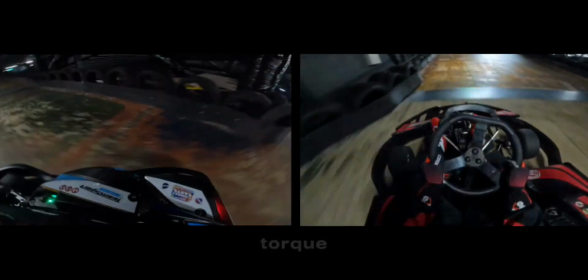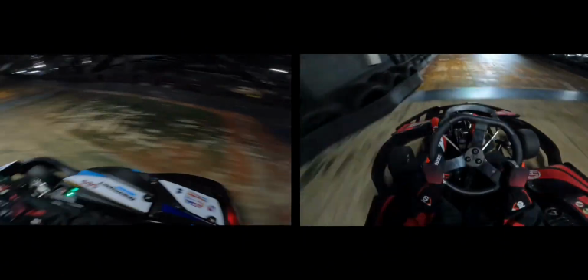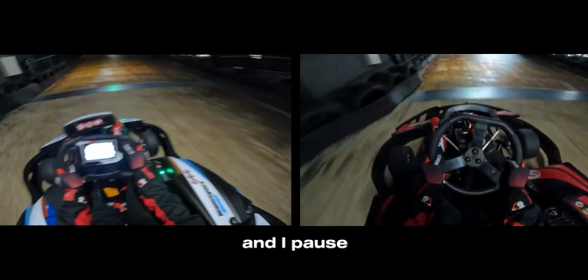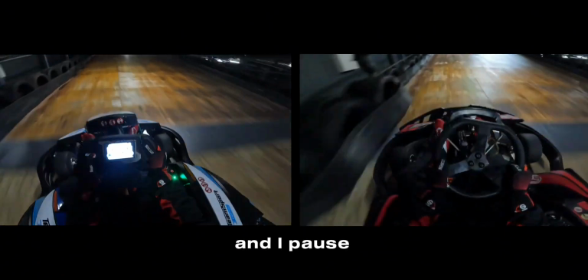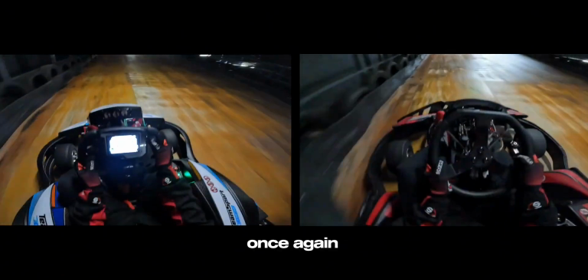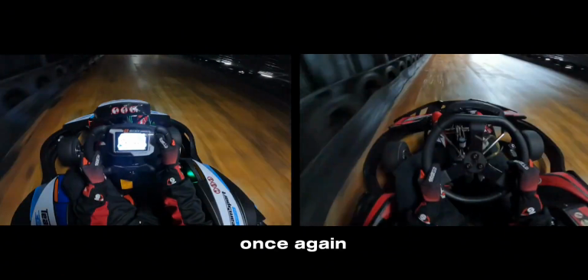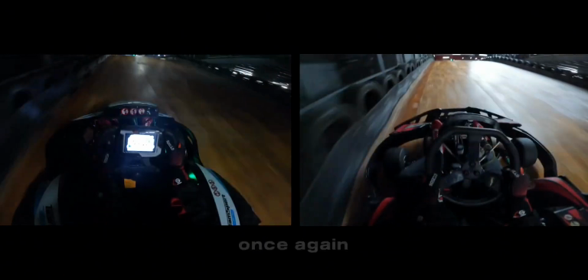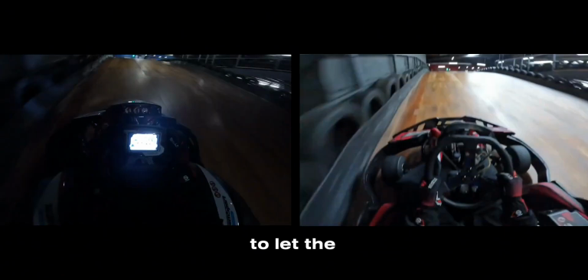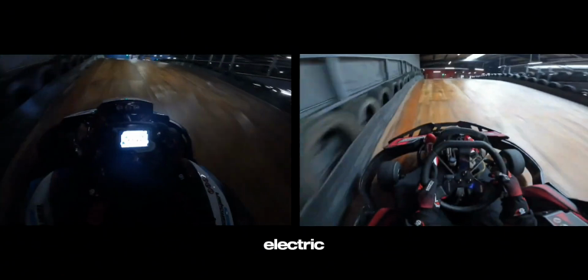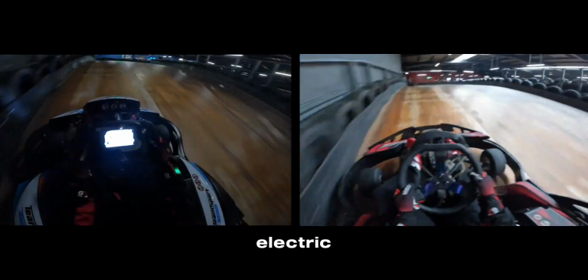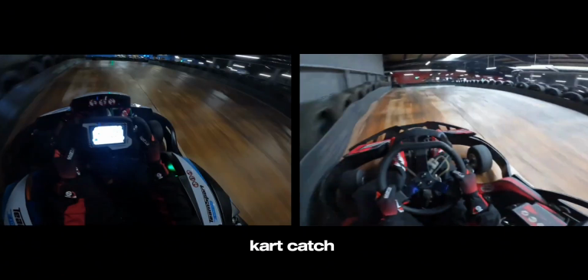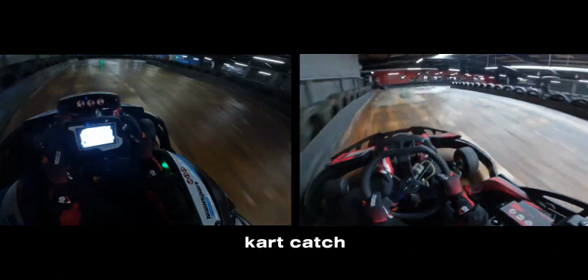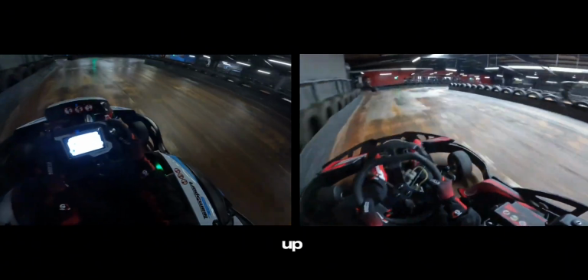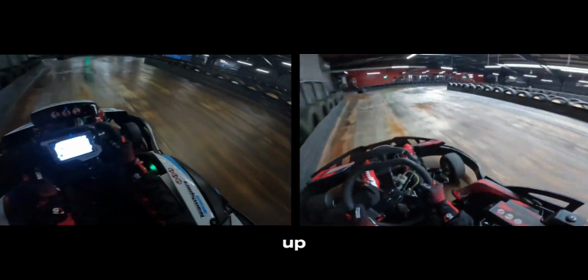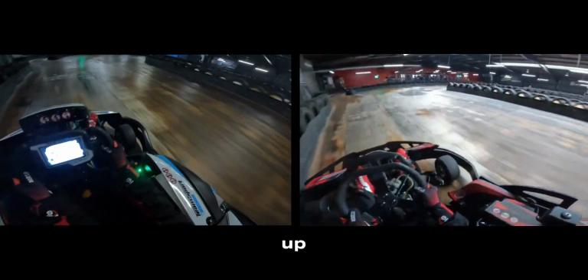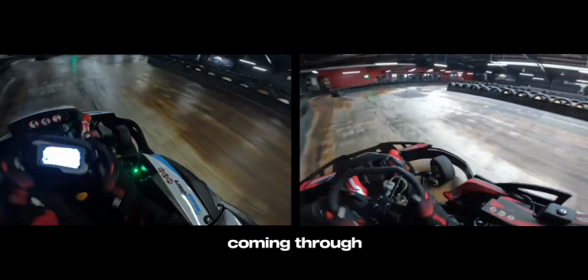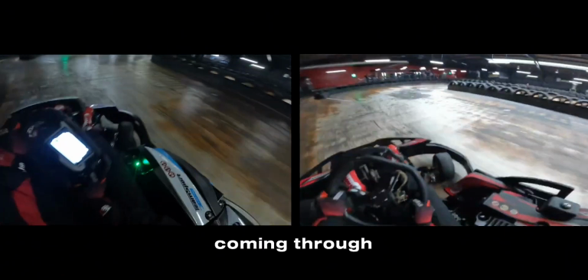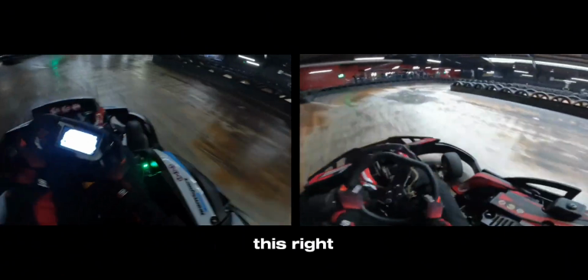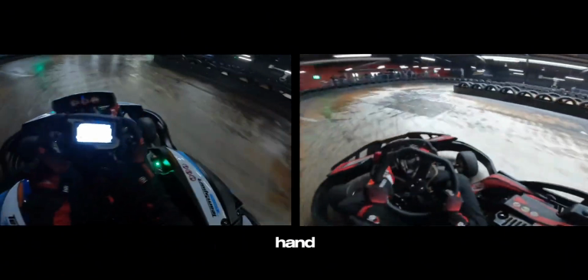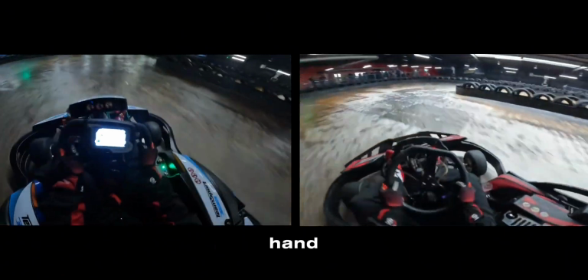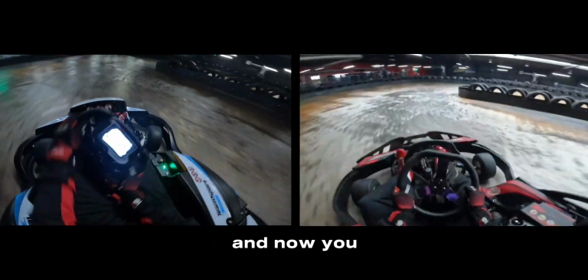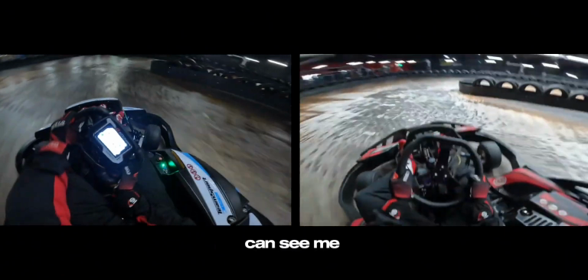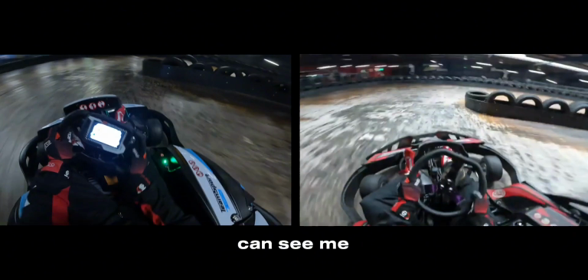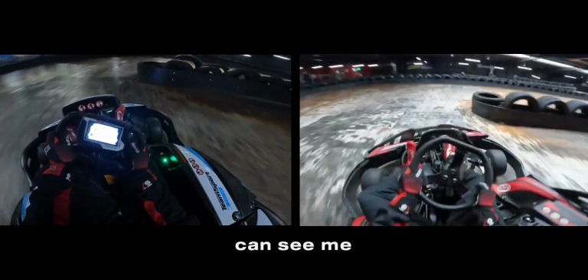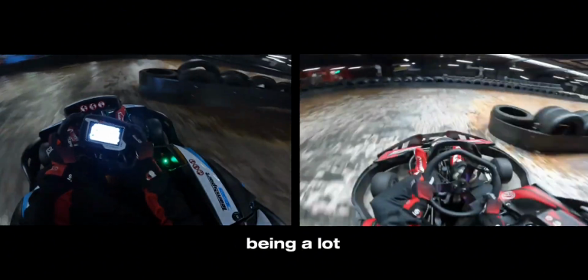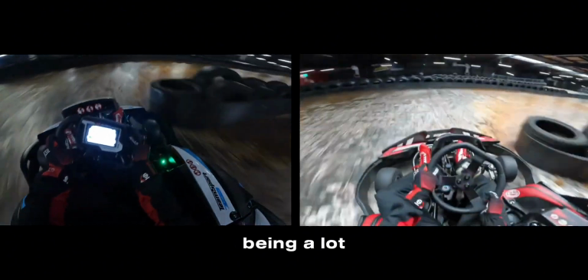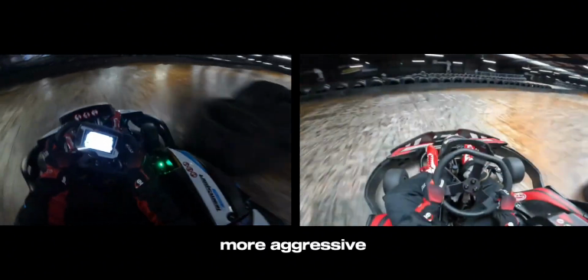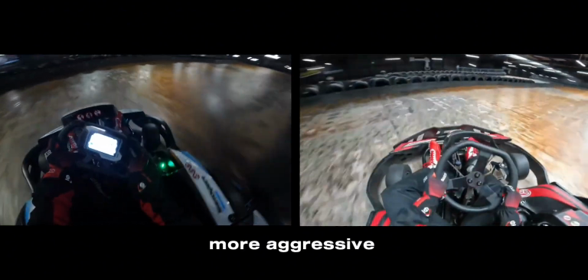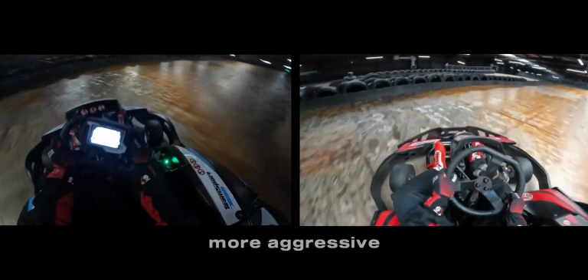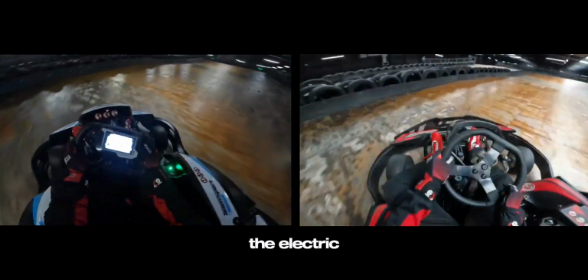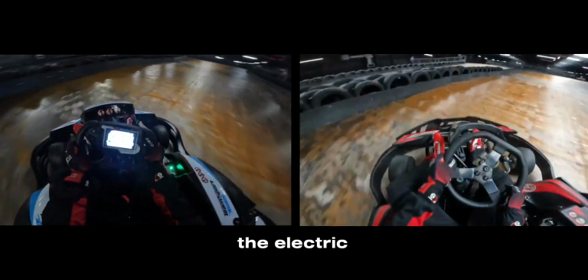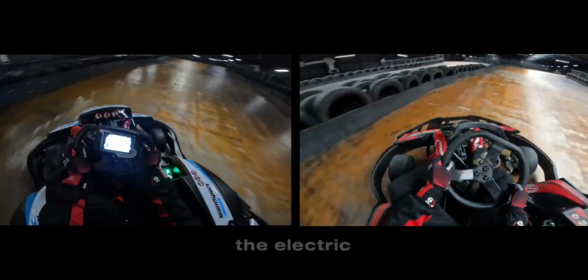I pause once again to let the electric car catch up. Coming through this right-hander now, you can see me being a lot more aggressive with the electric car.